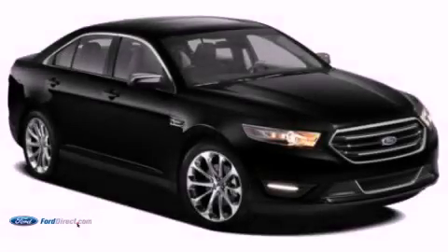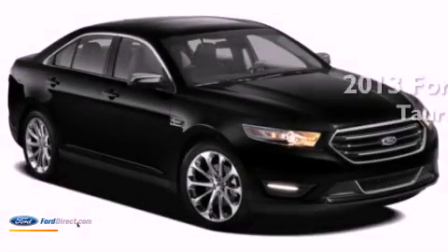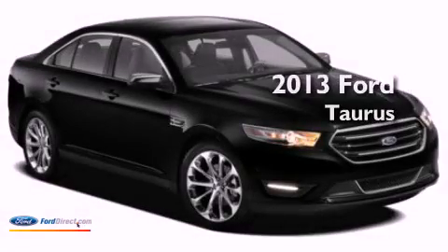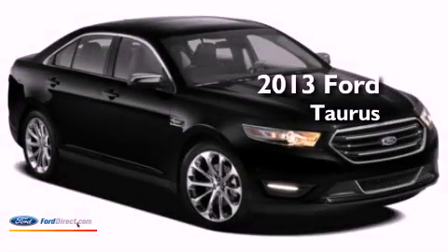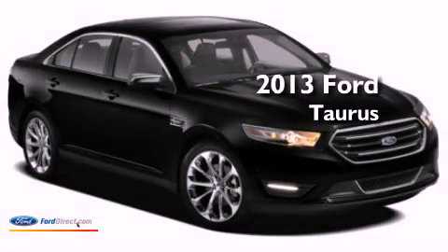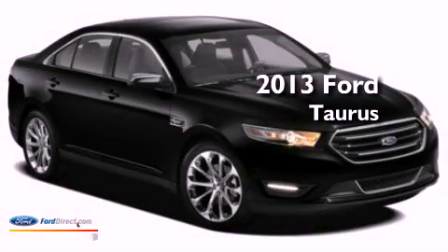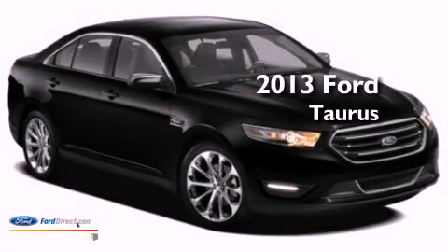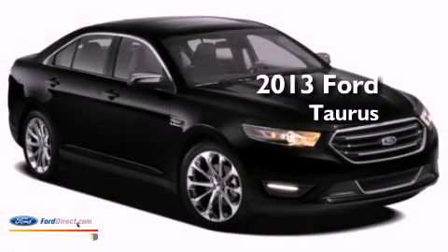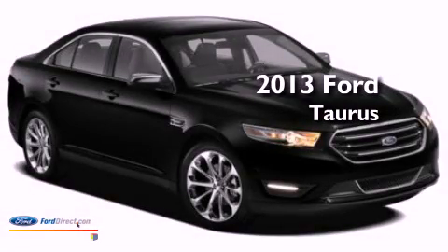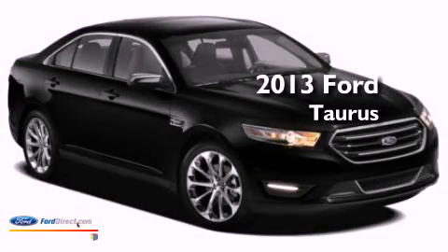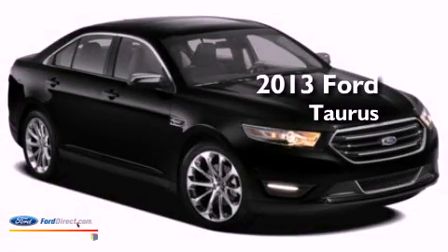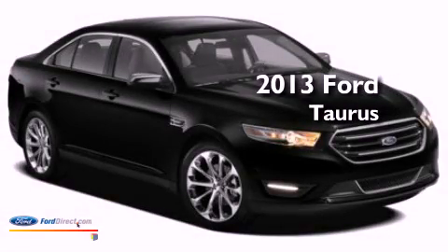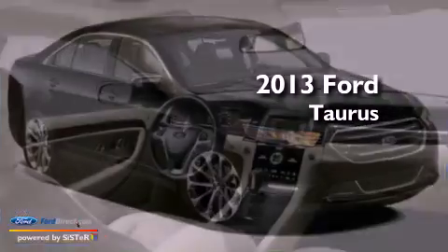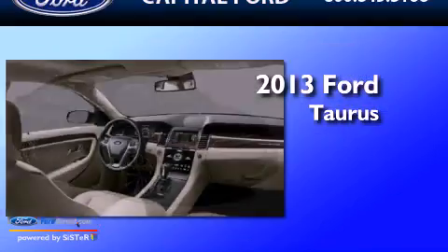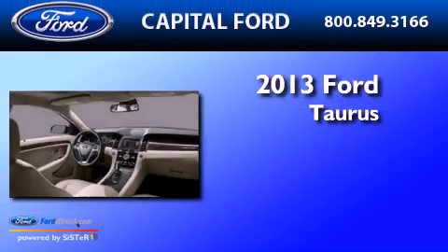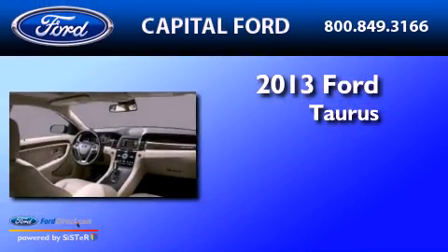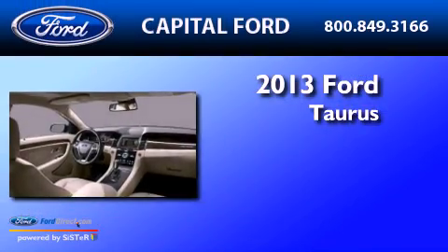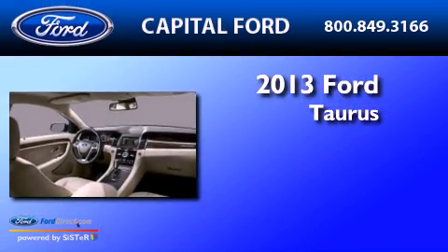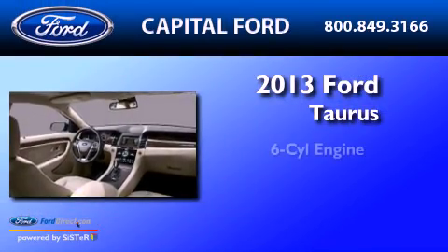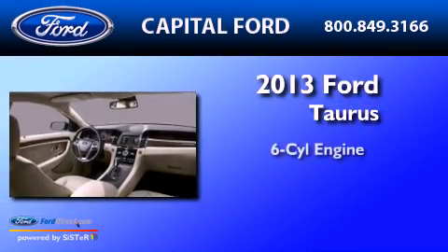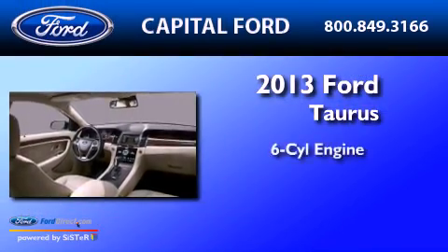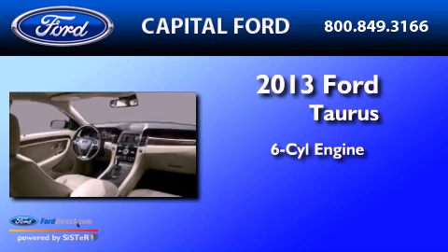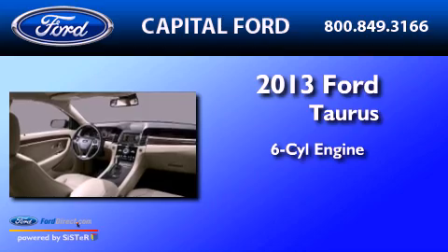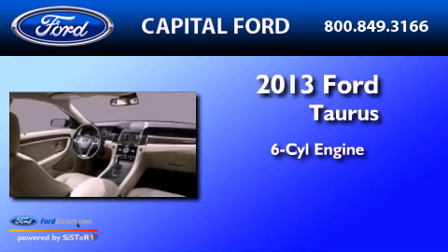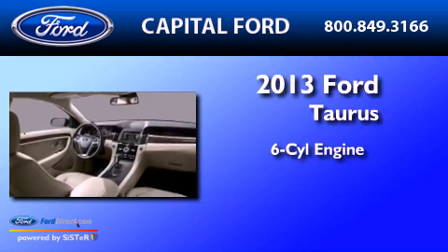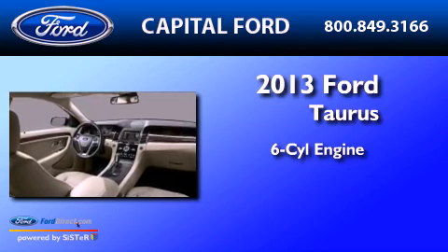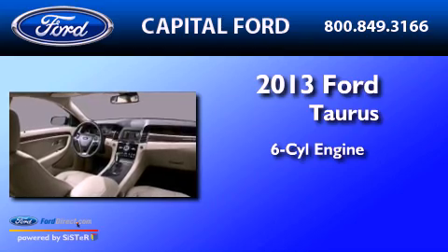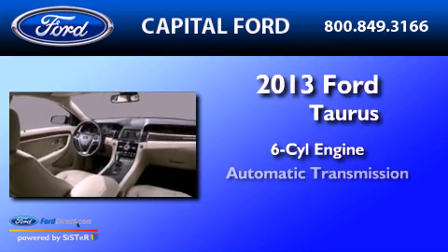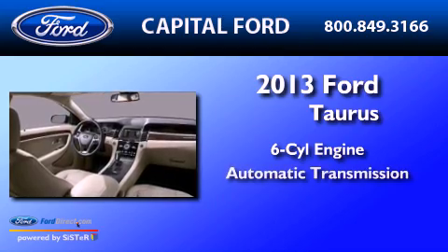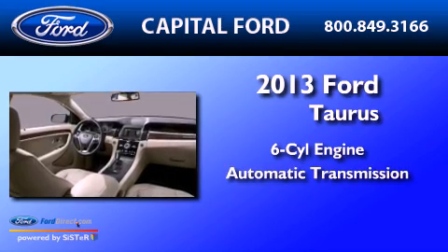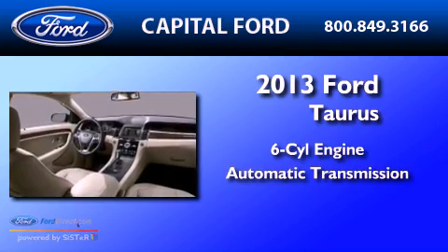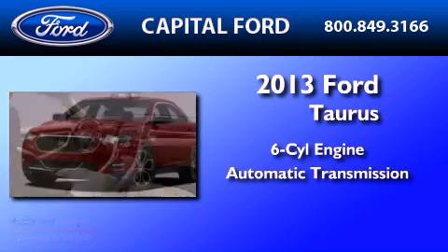This is a brand new 2013 Ford Taurus. It features a six-cylinder engine and an automatic transmission.